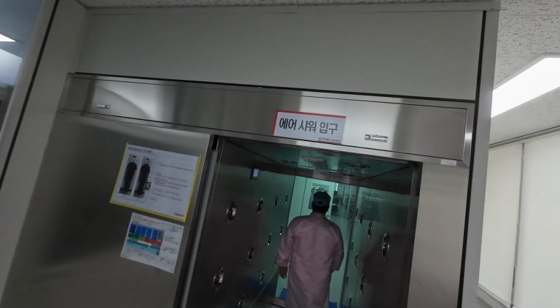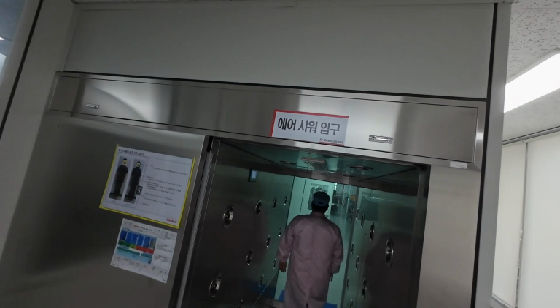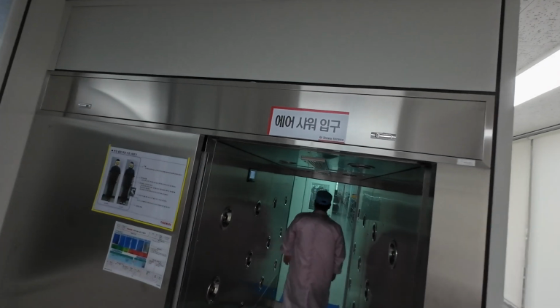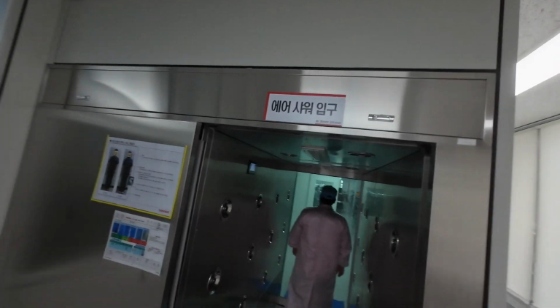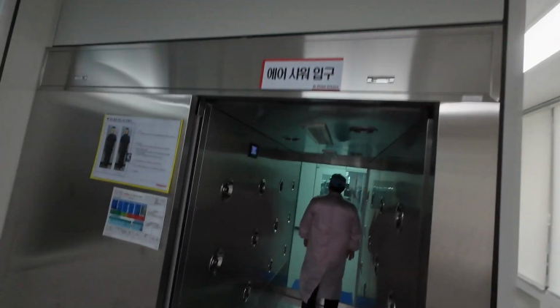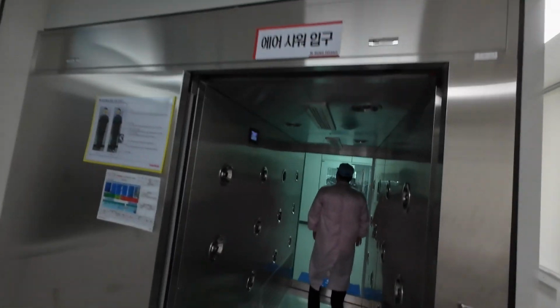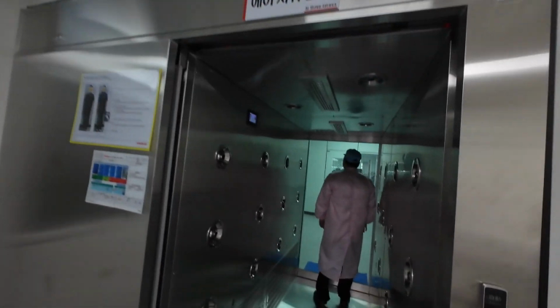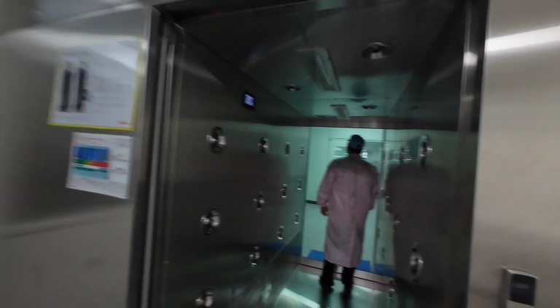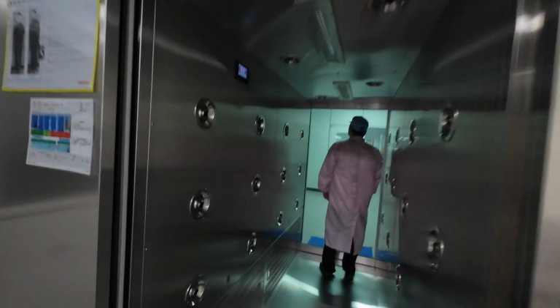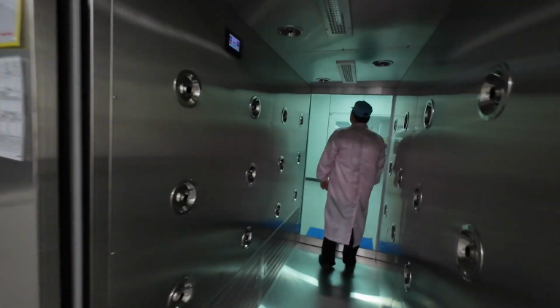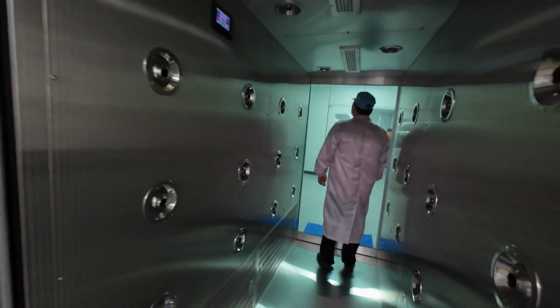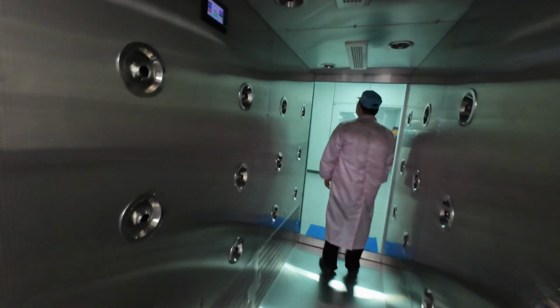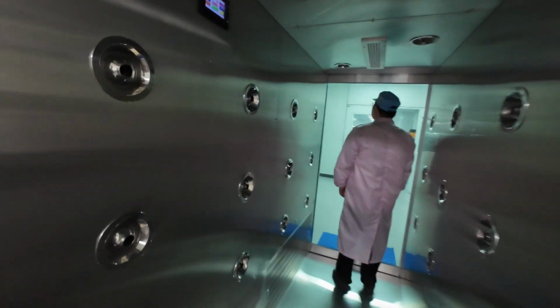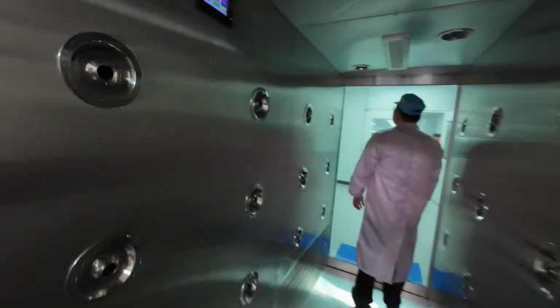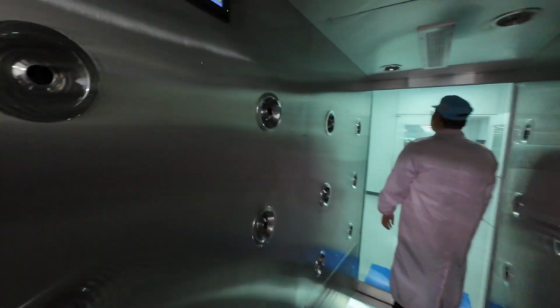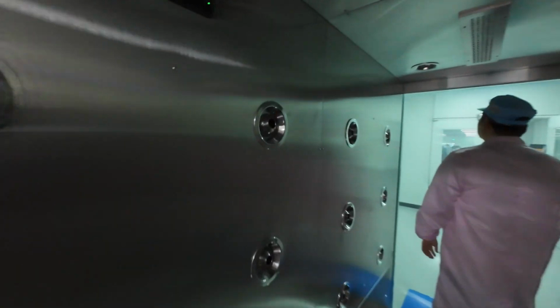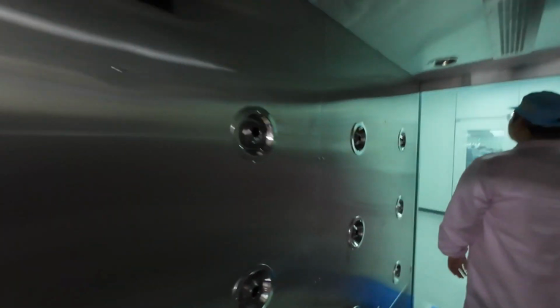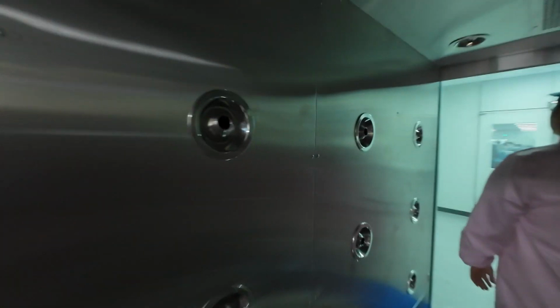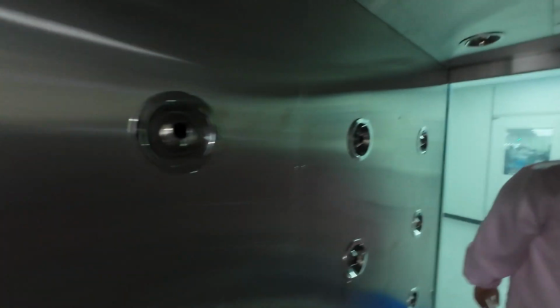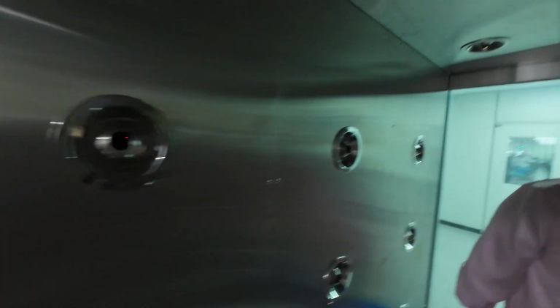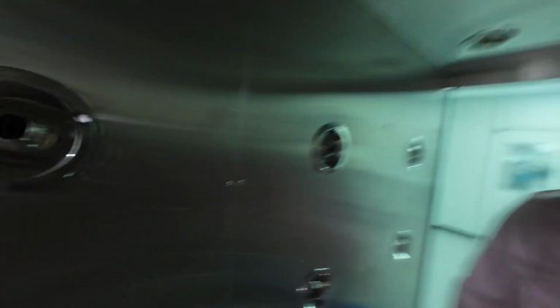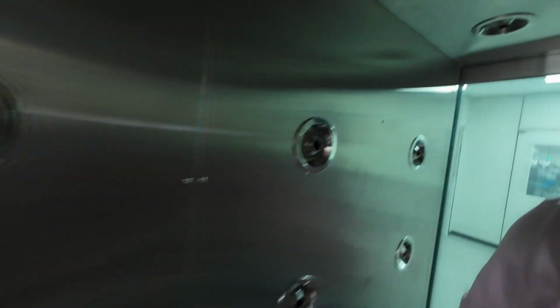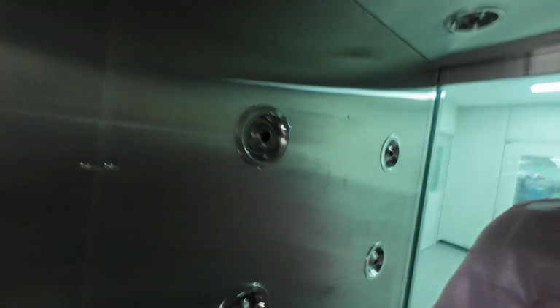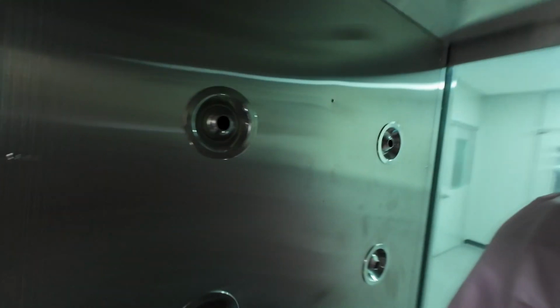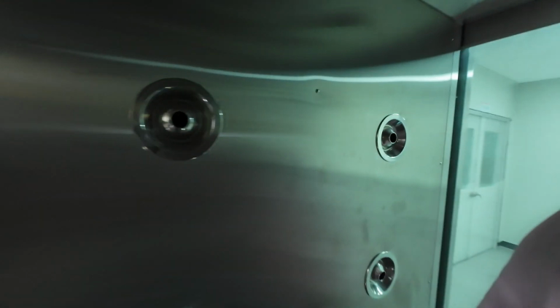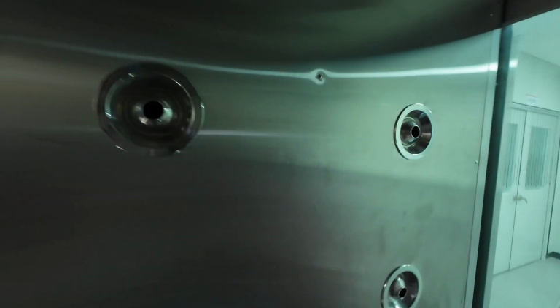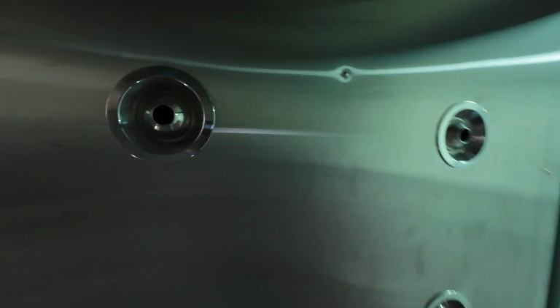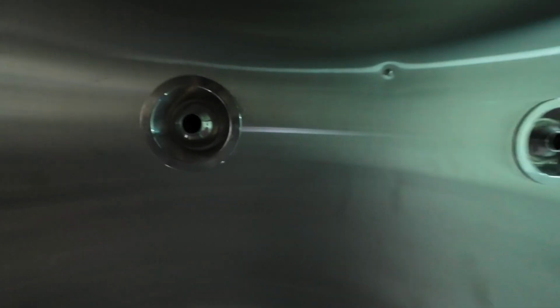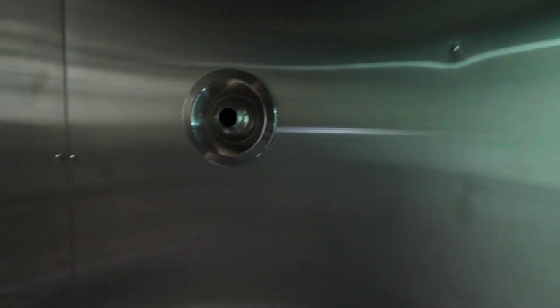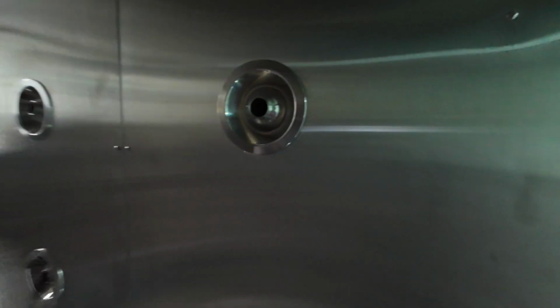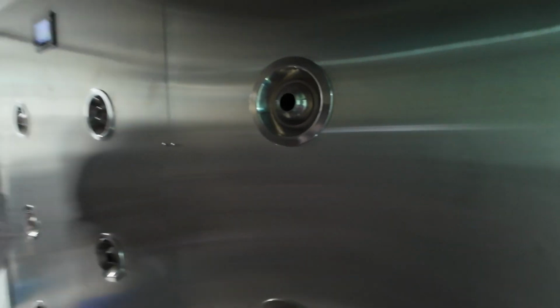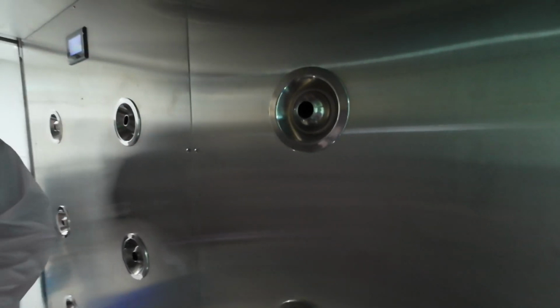The air shower entrance — time to get your shower on of air.